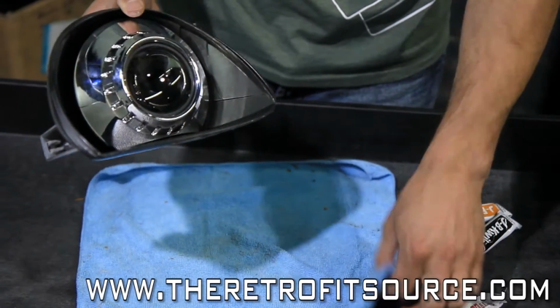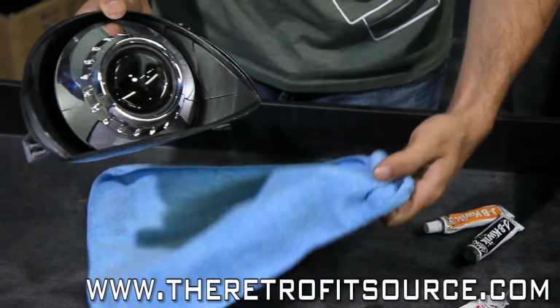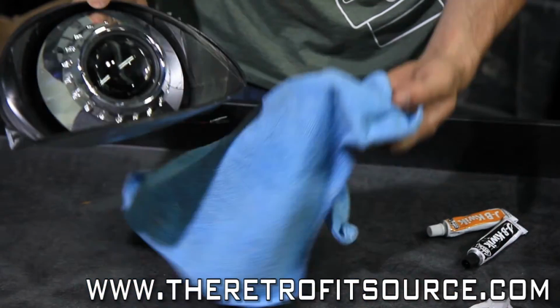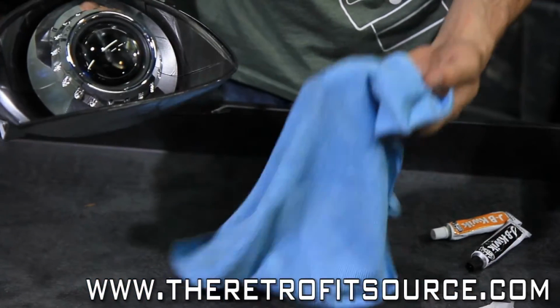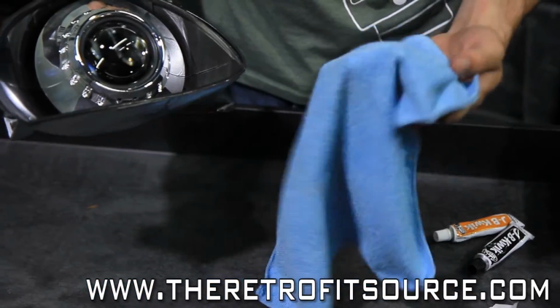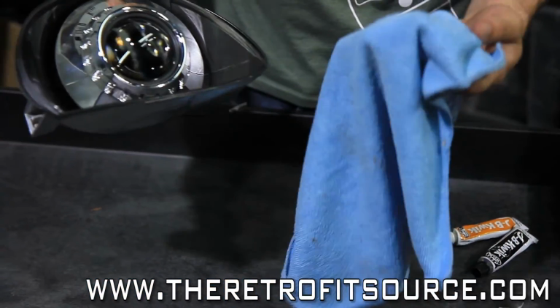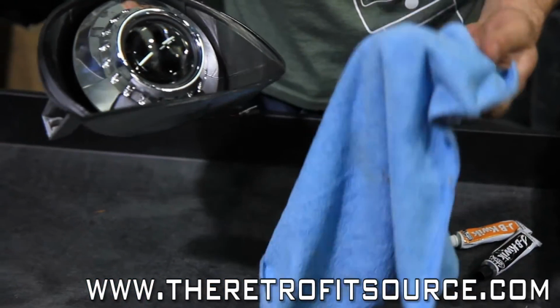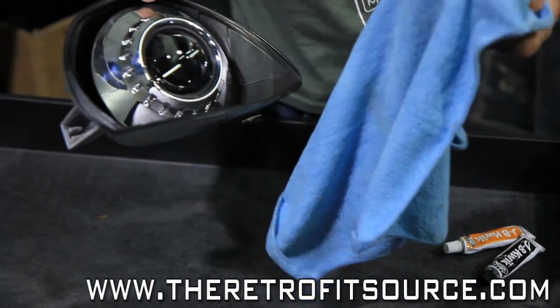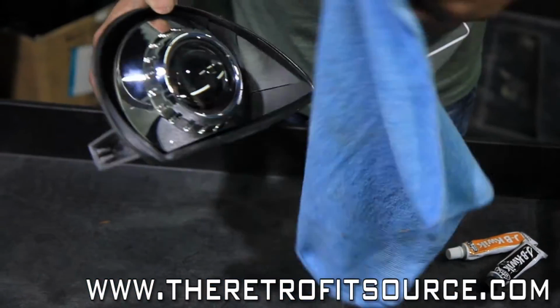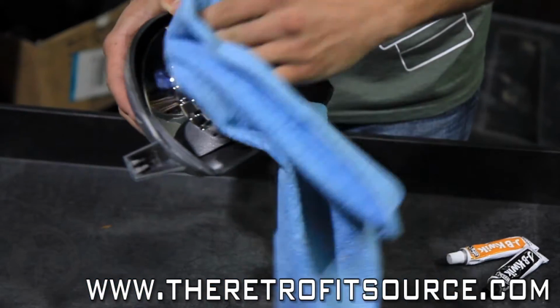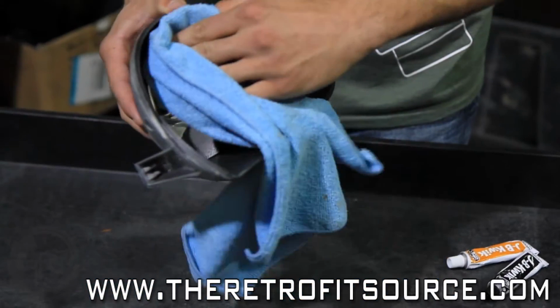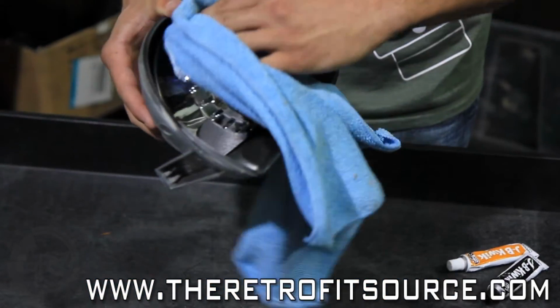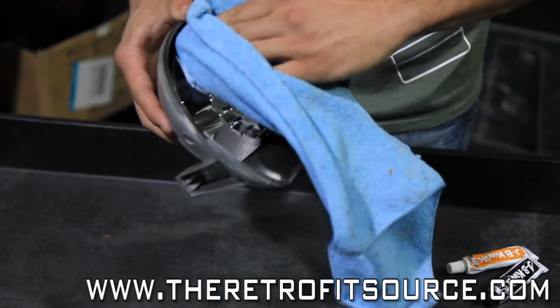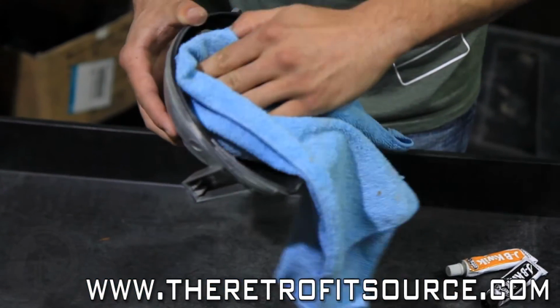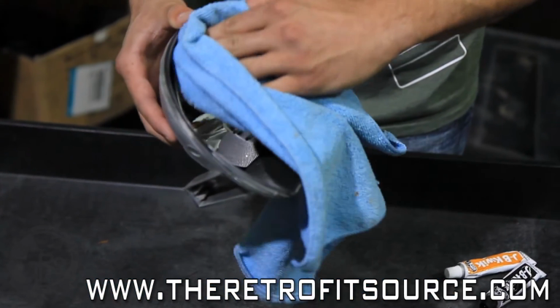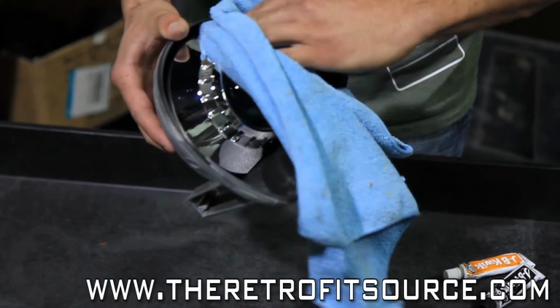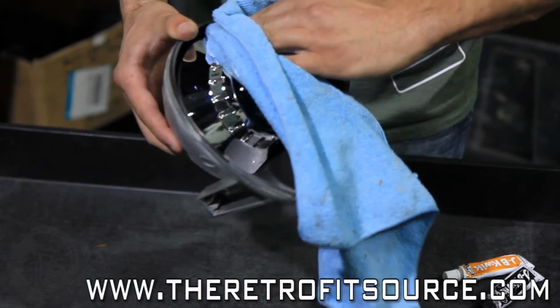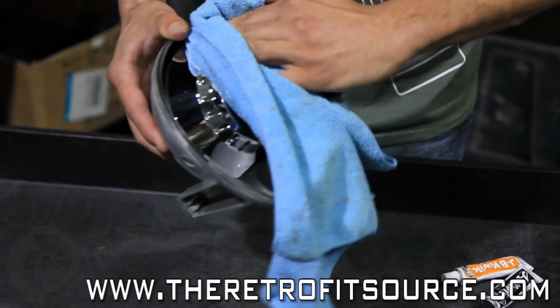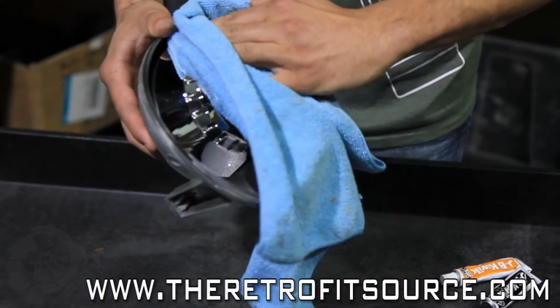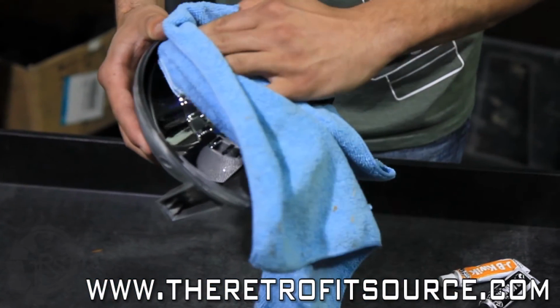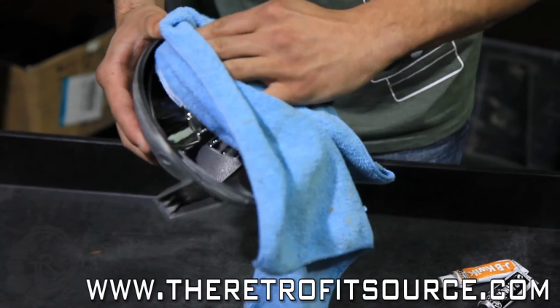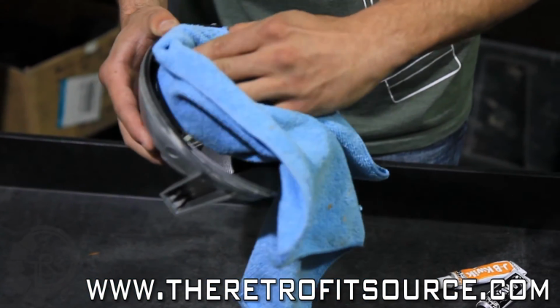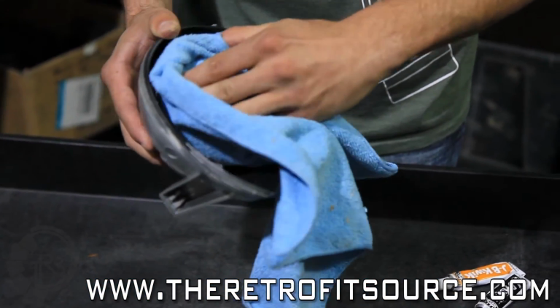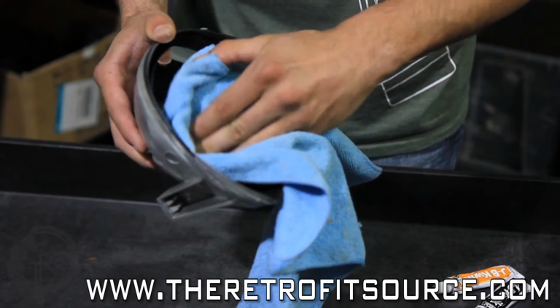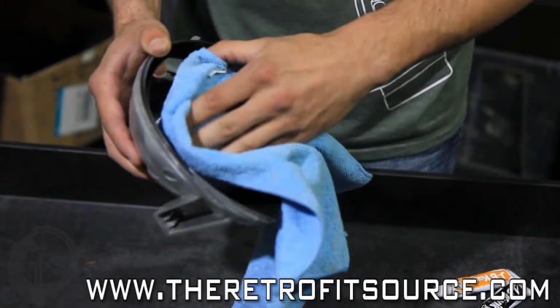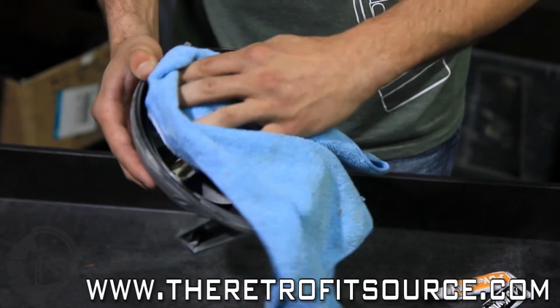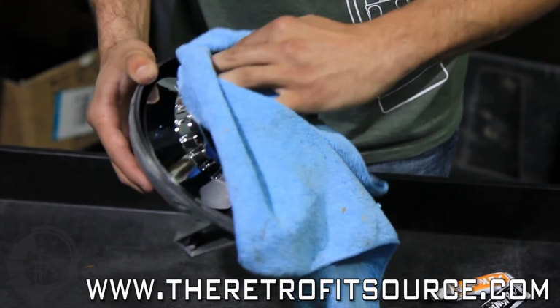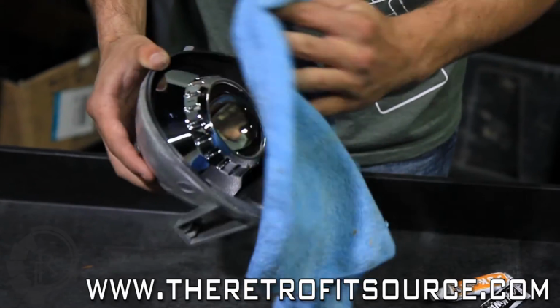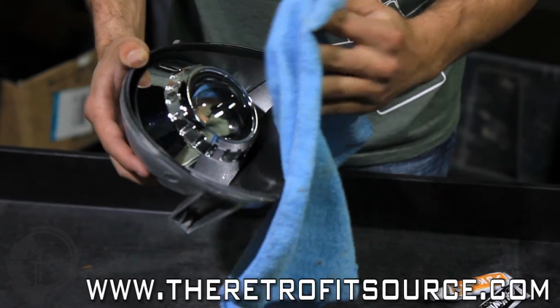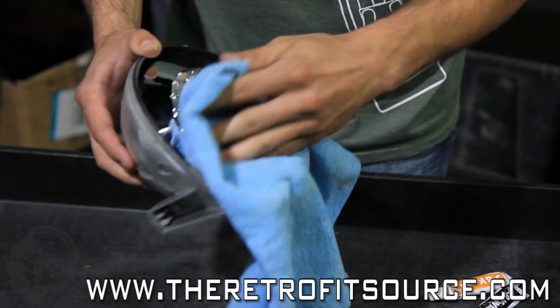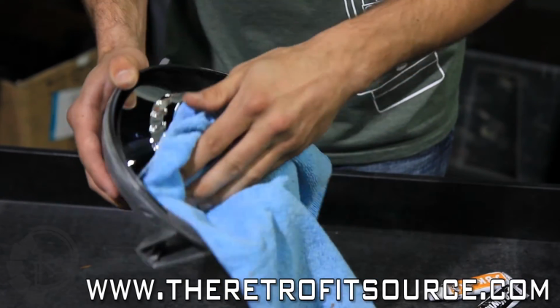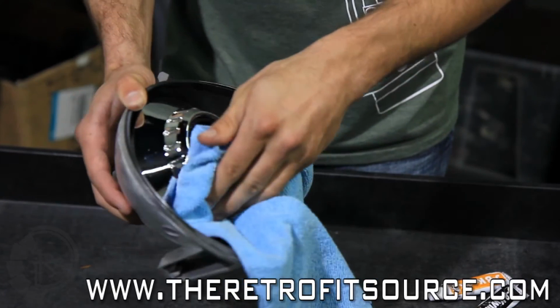You'll want to take a microfiber cloth and clean off any fingerprints you've gotten on during installation before you seal the headlights up.